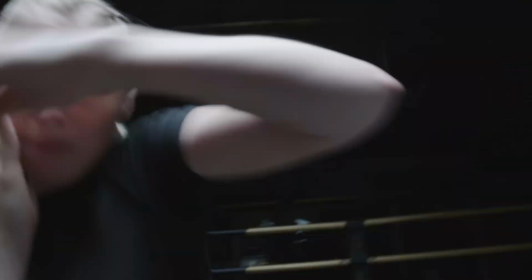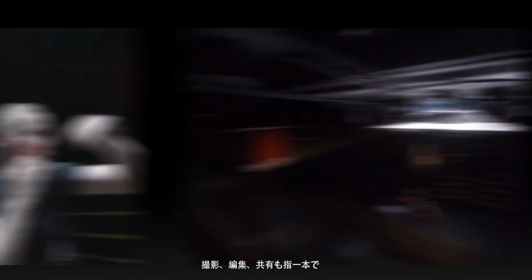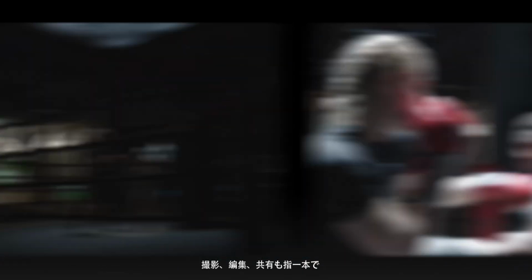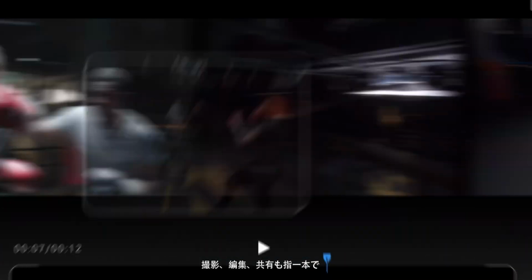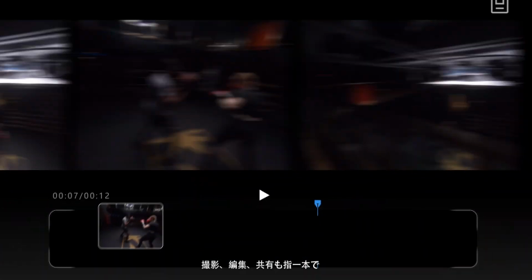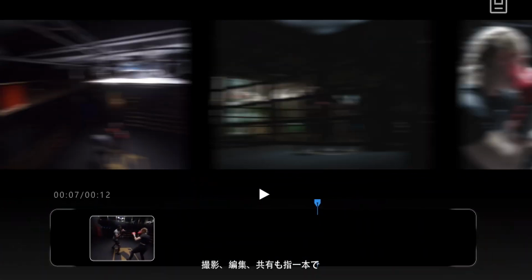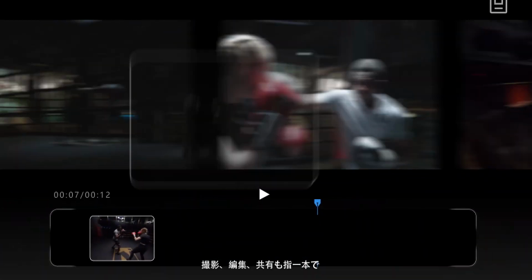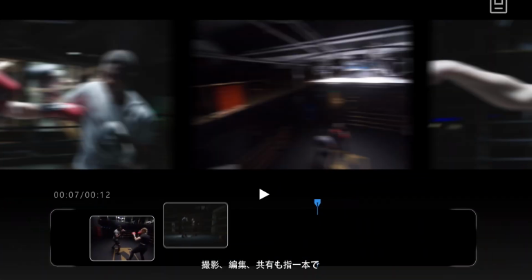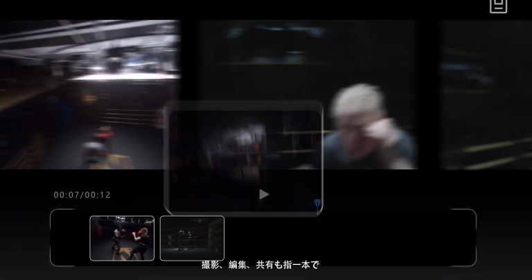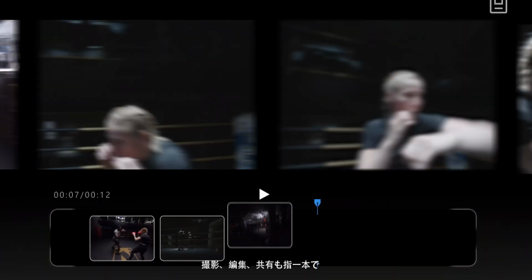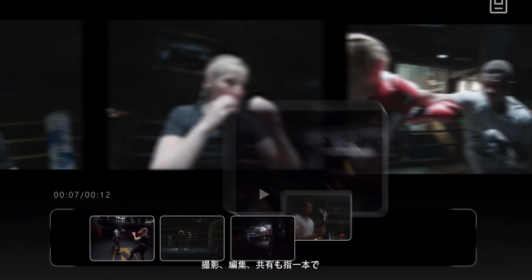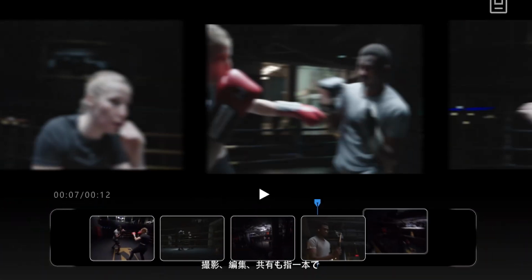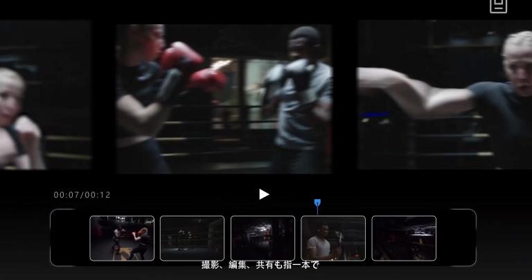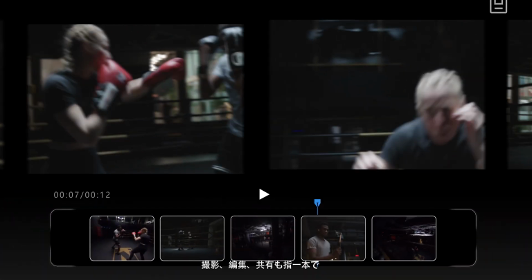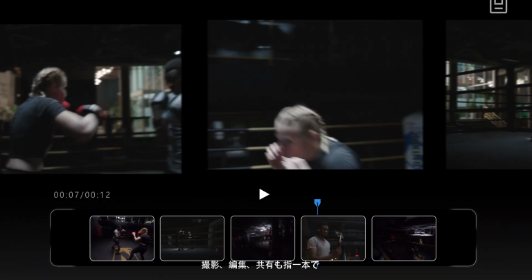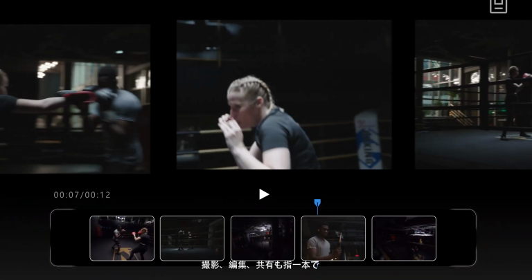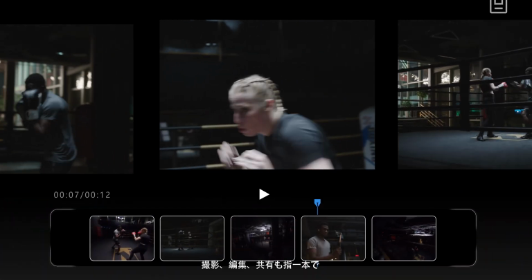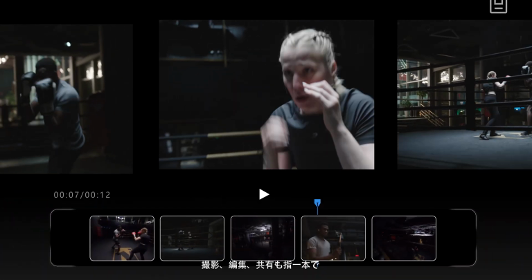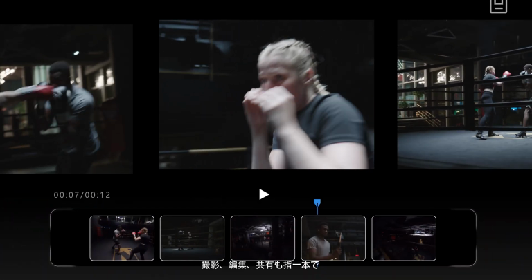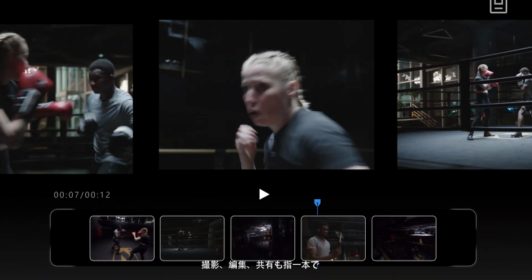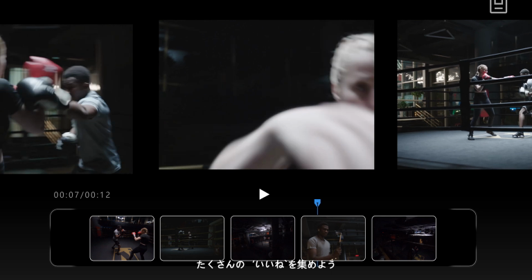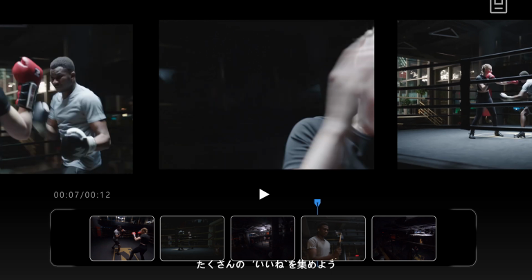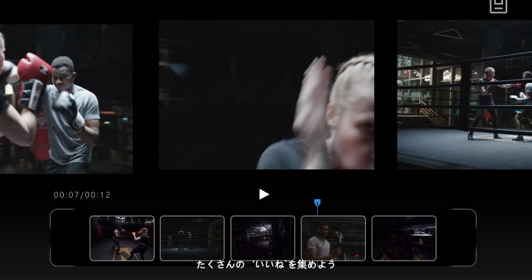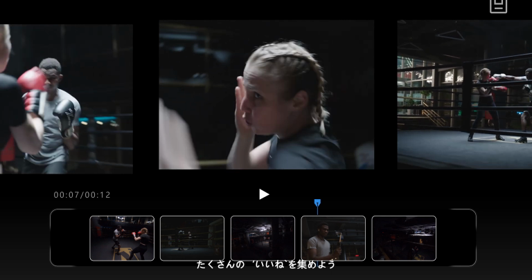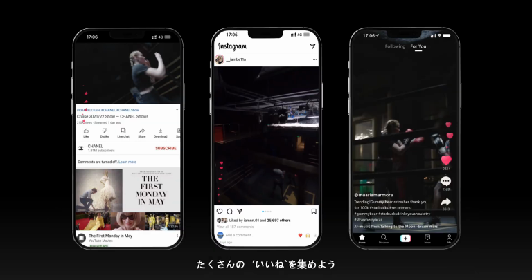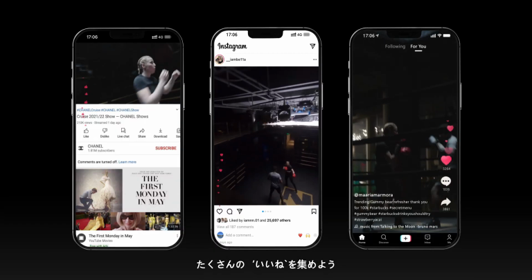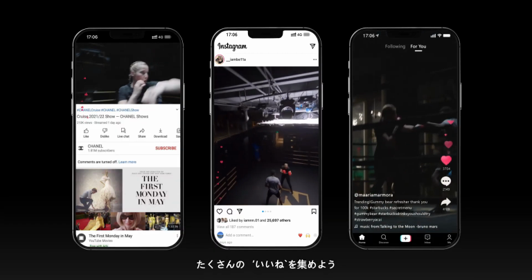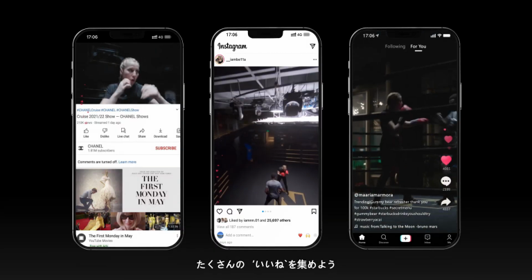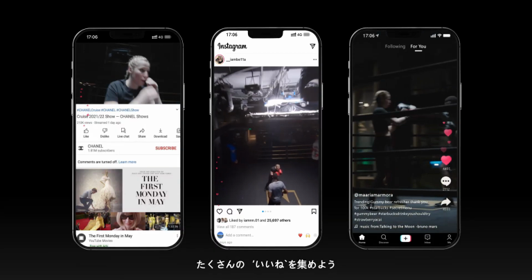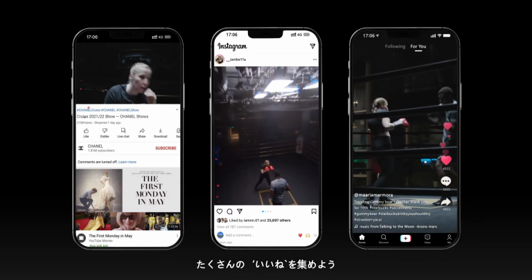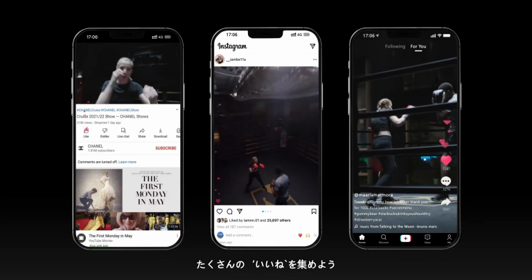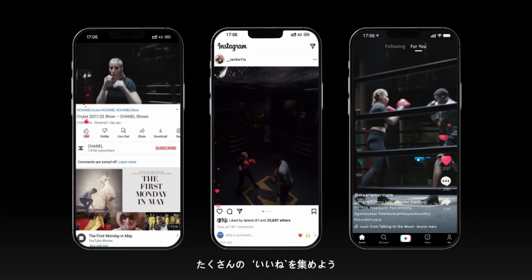Smart editing, sharing with one click and creating viral content for social media like a pro.